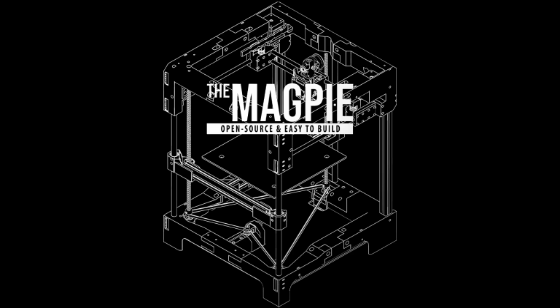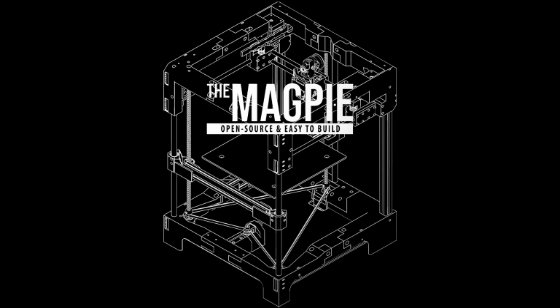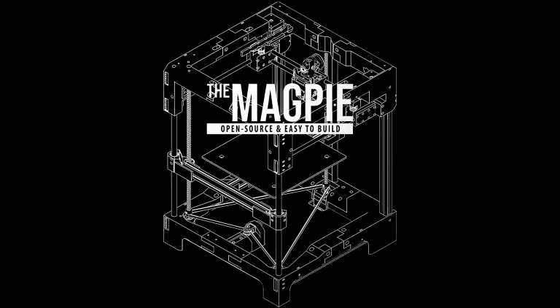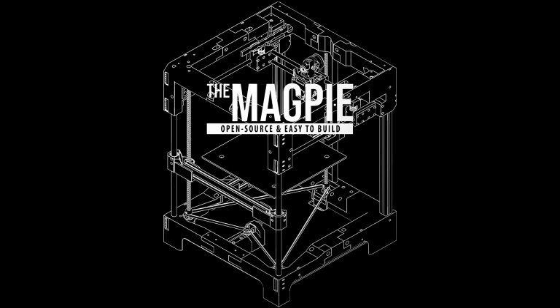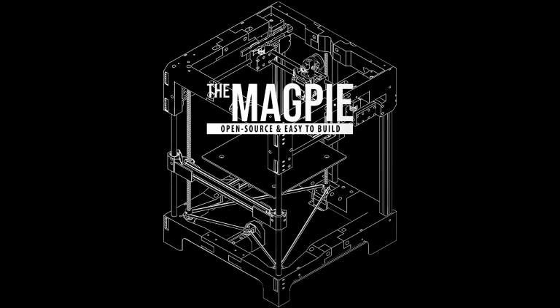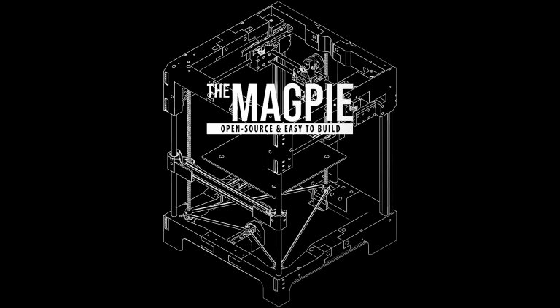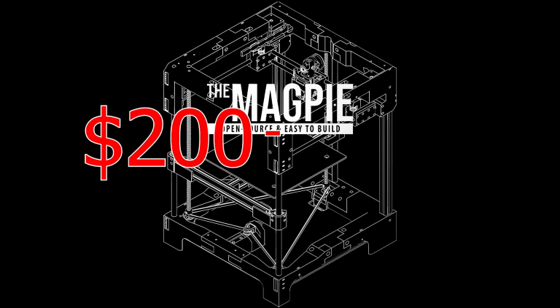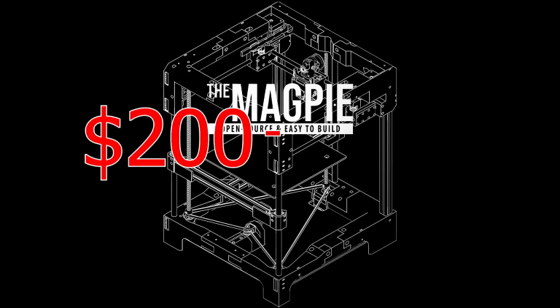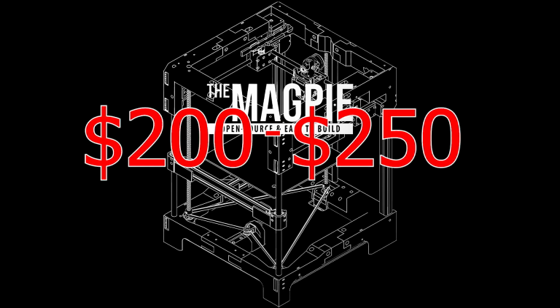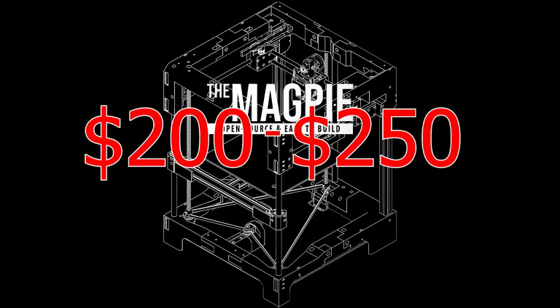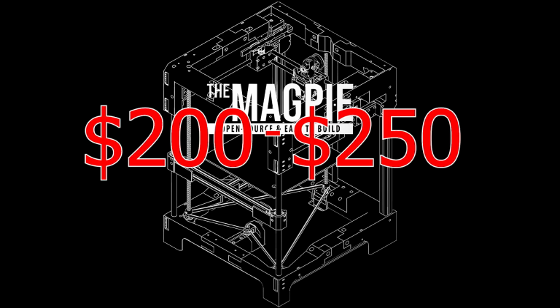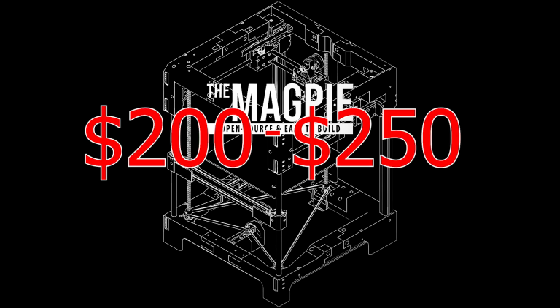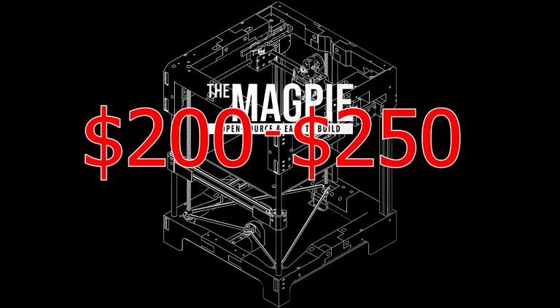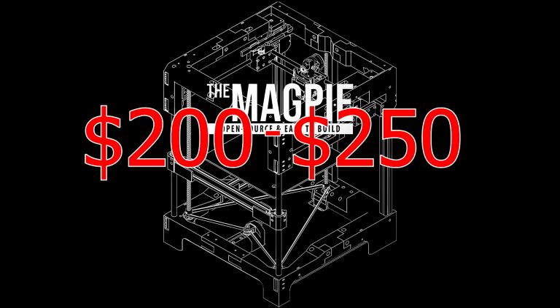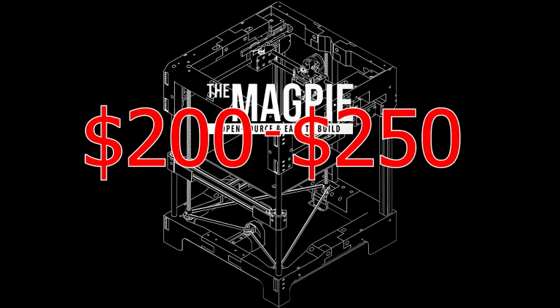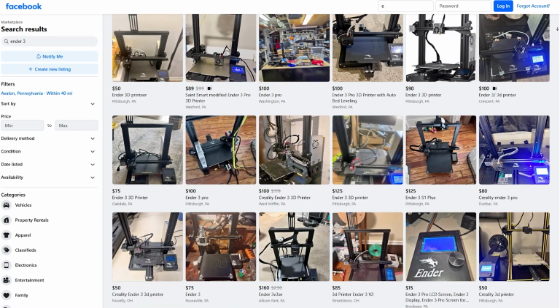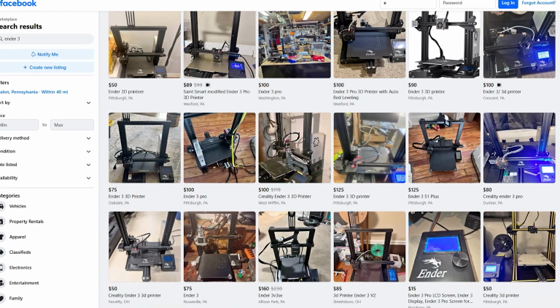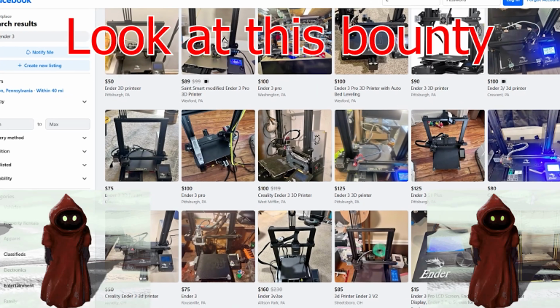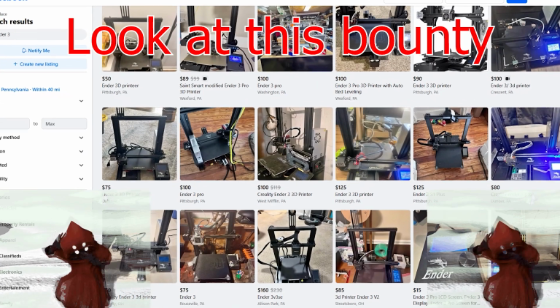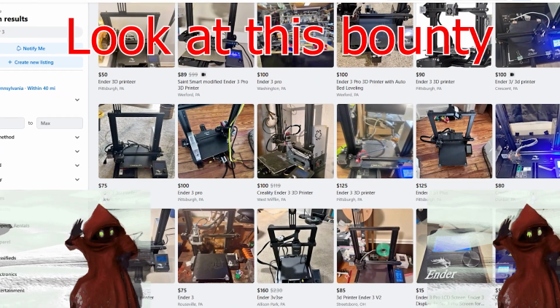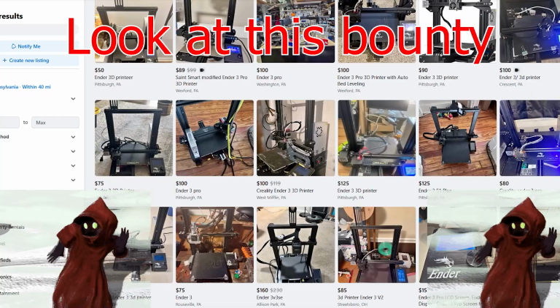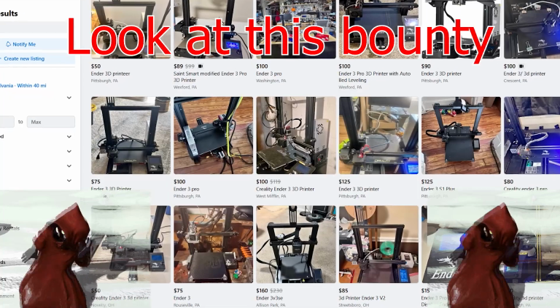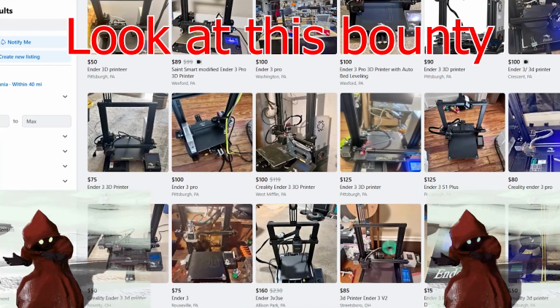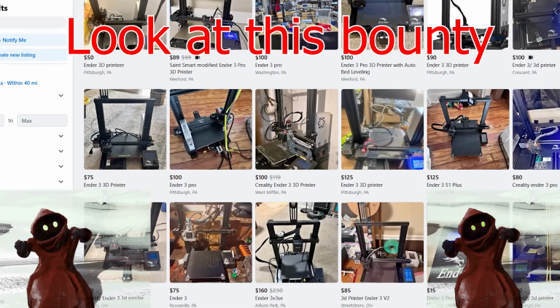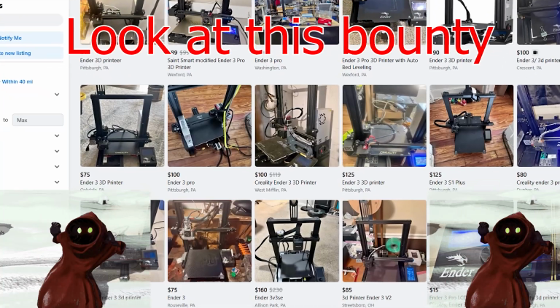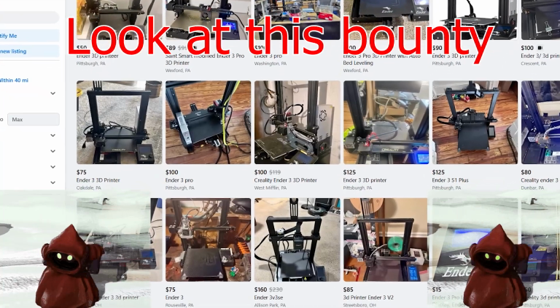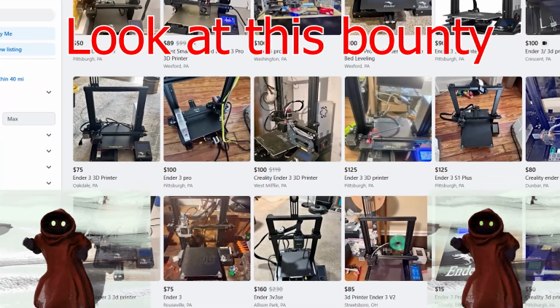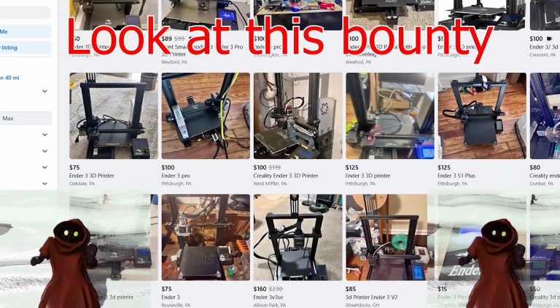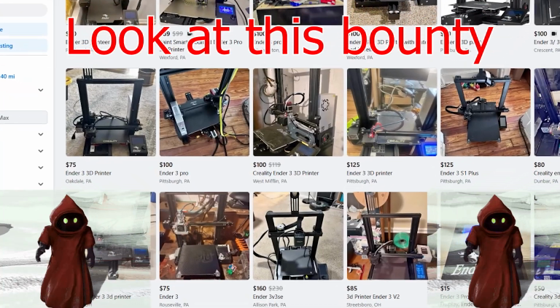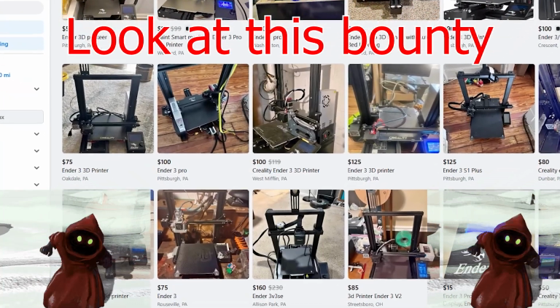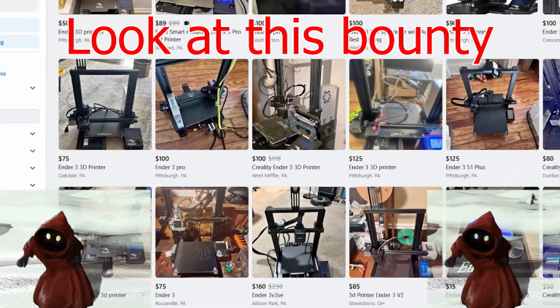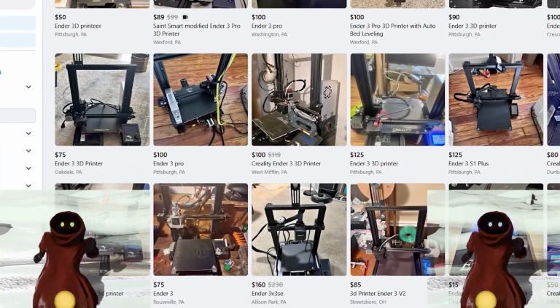You can build a Magpie for $200 to $250 if you get scrappy and buy dead Ender-3s on Facebook Marketplace.